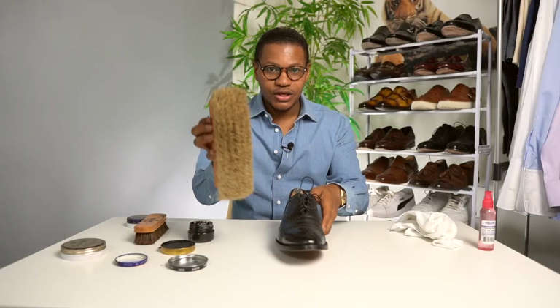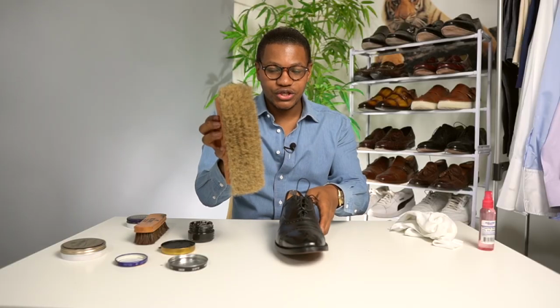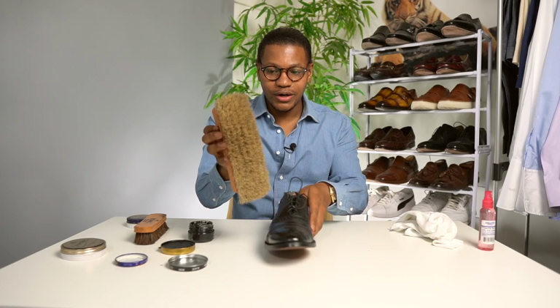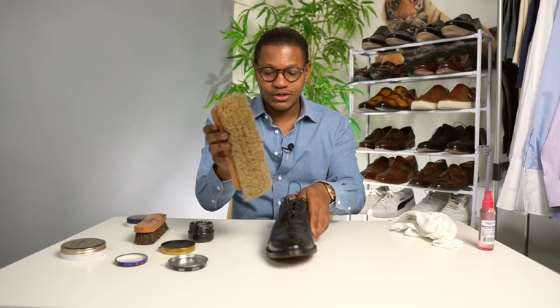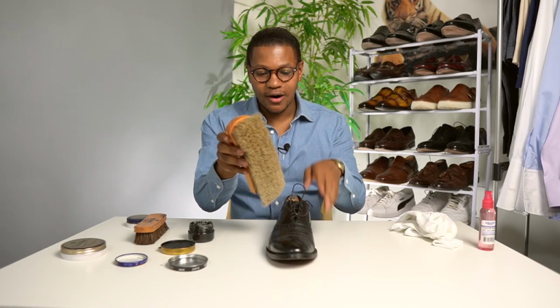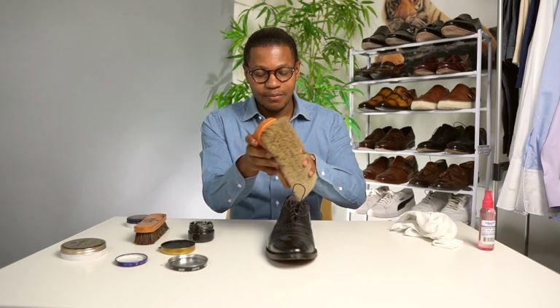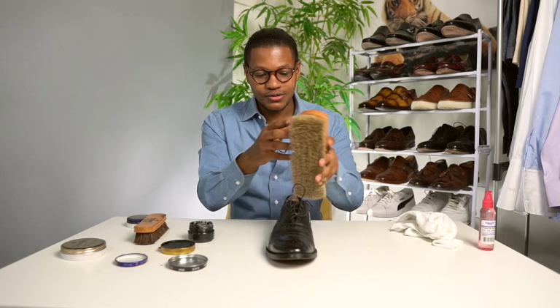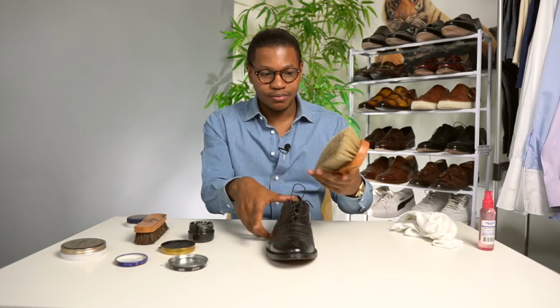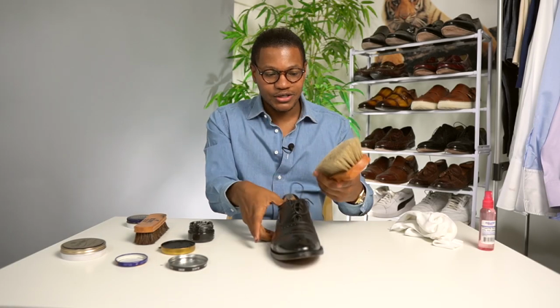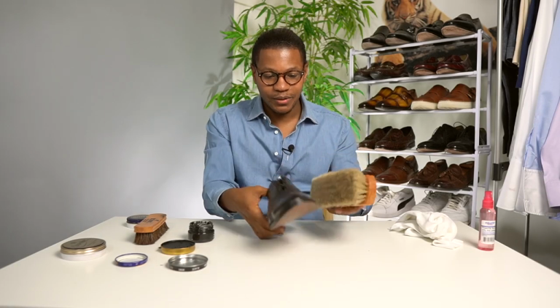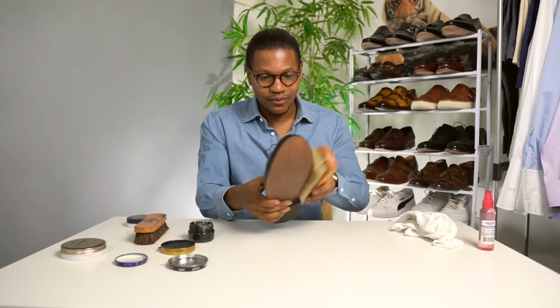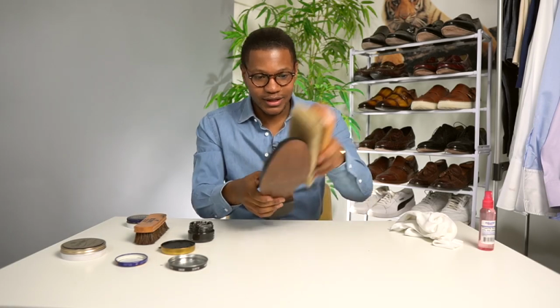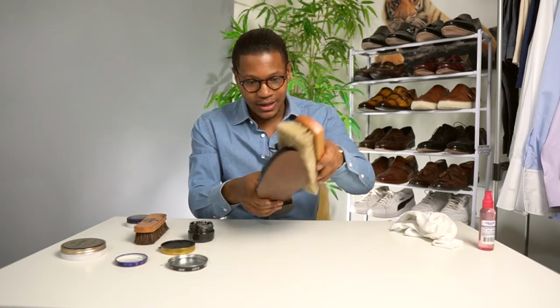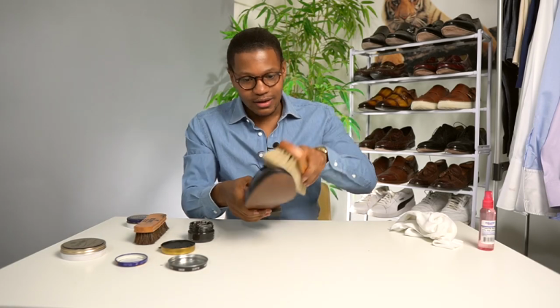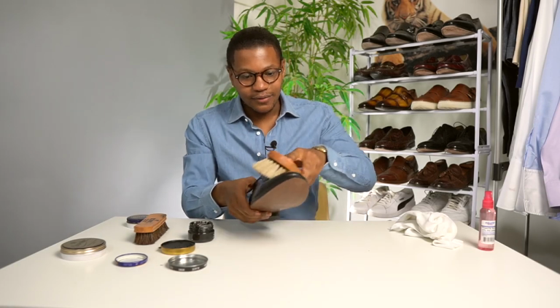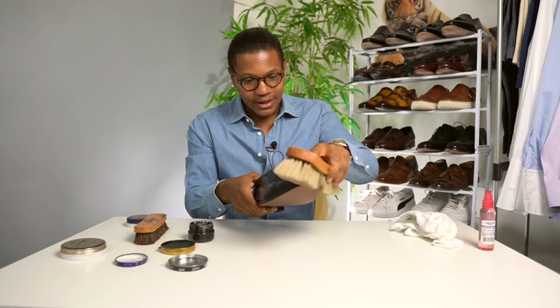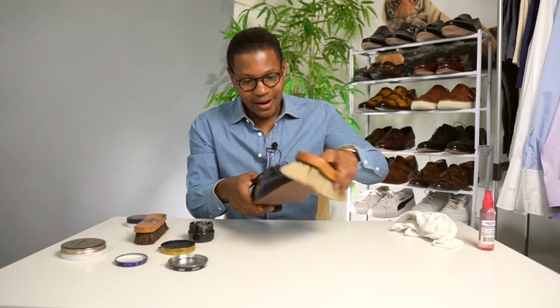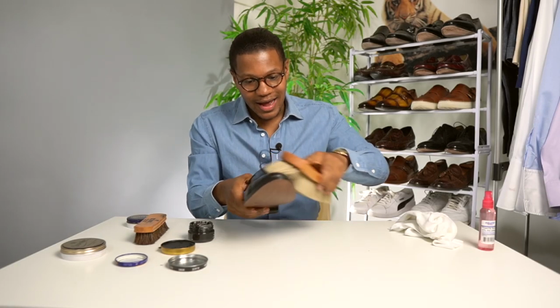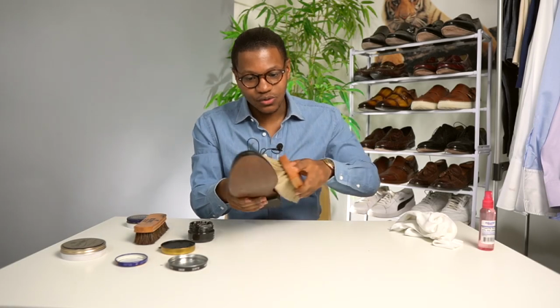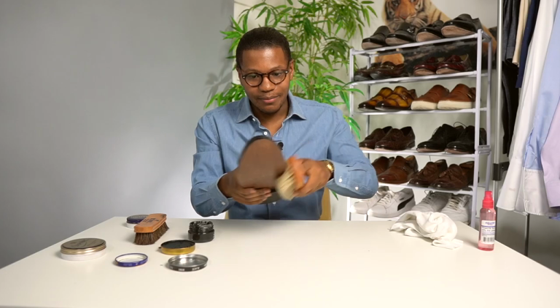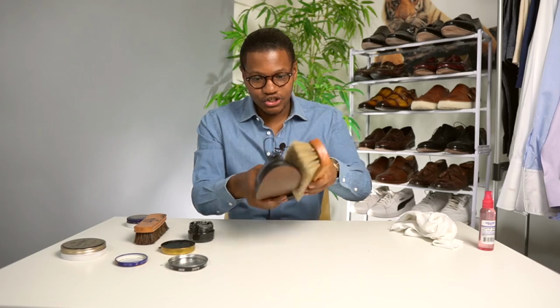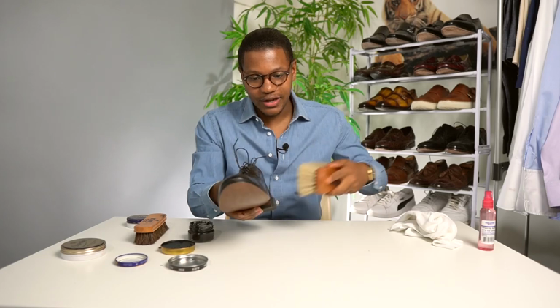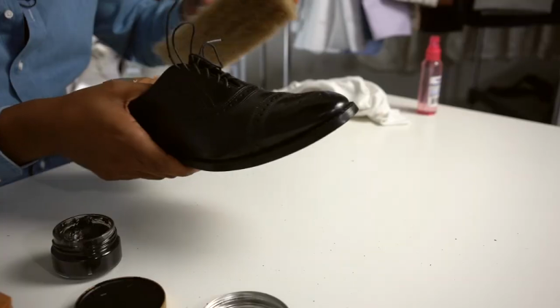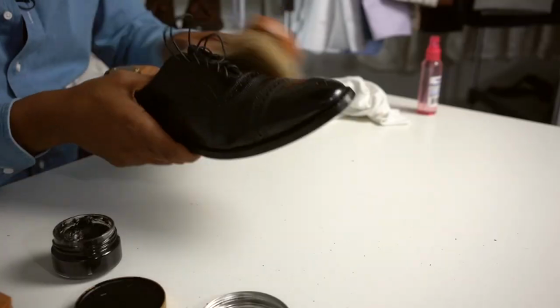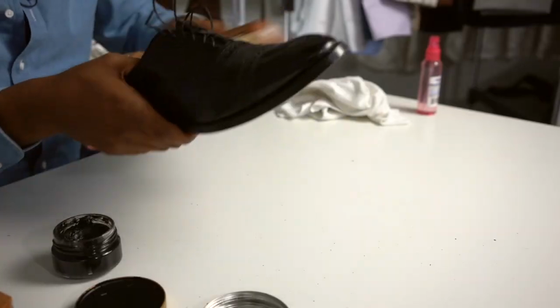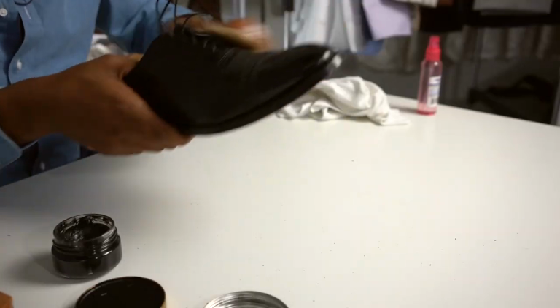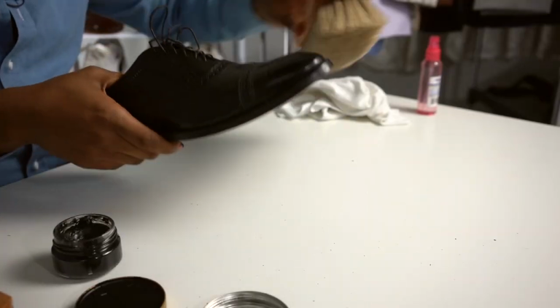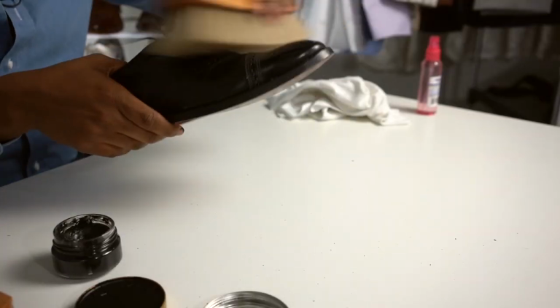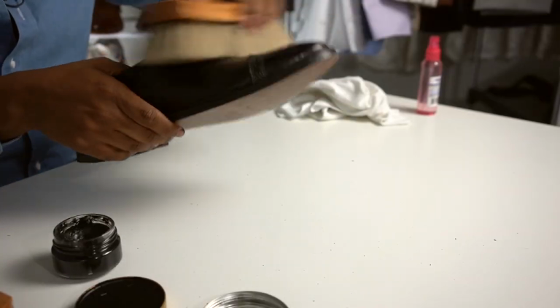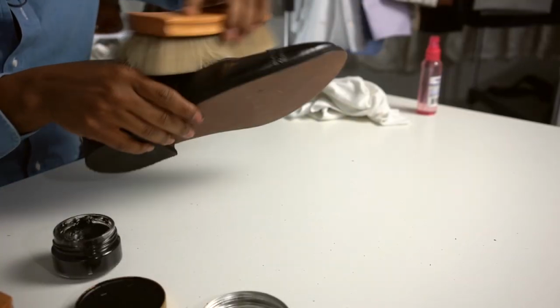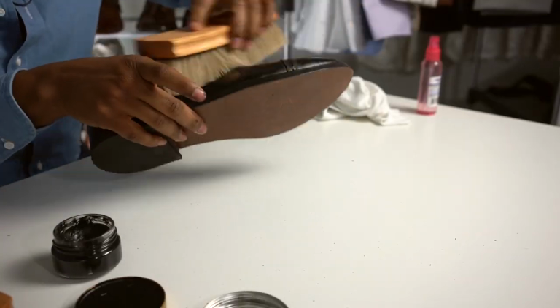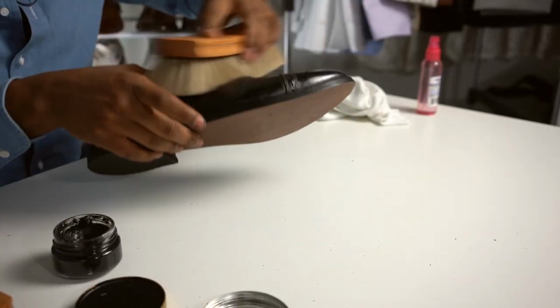That's super important because there is a lot of excess dust that's on there. Usually, you want to use a darker bristled brush, but I really don't care. I just want to make sure that I'm getting these nice and dusted off.